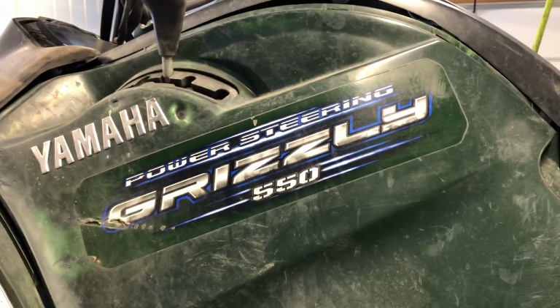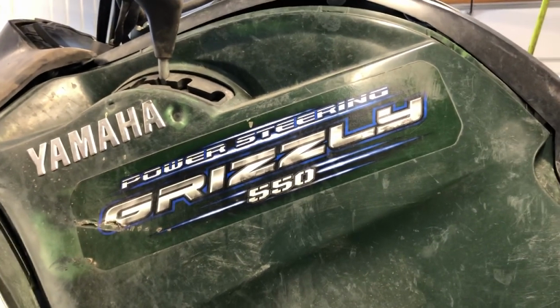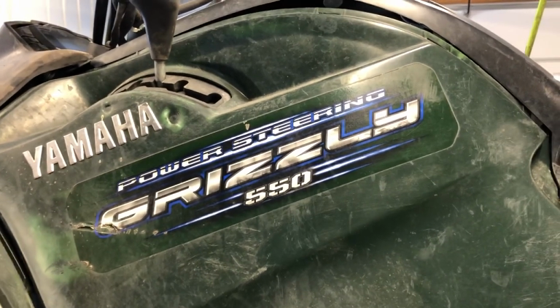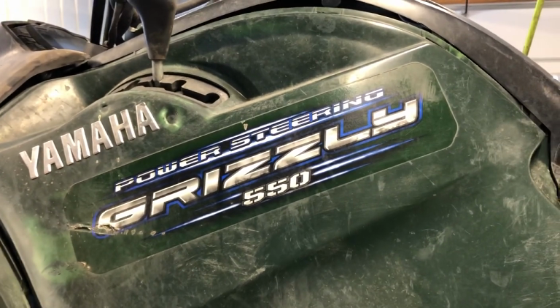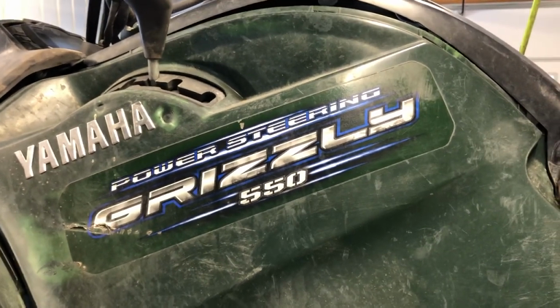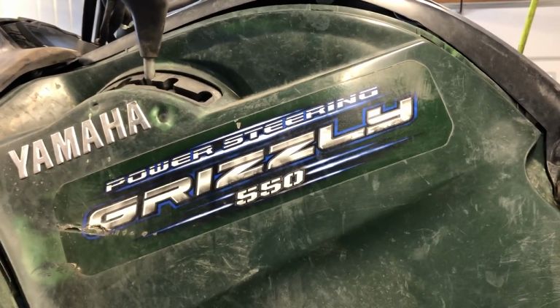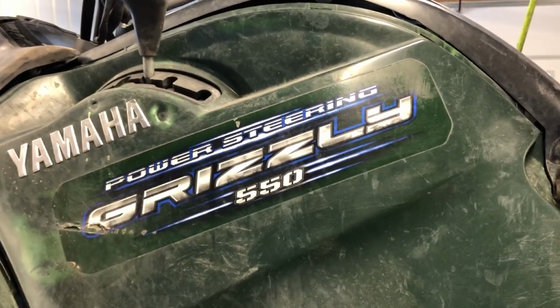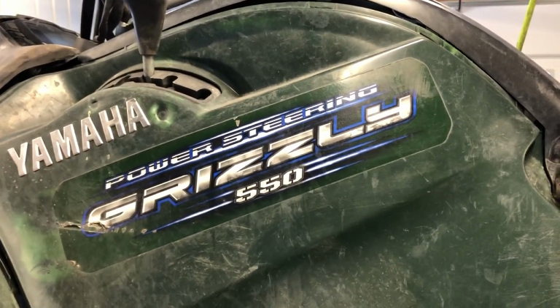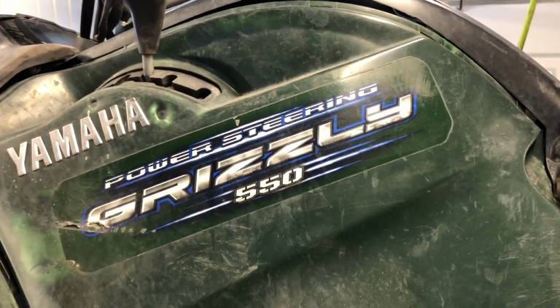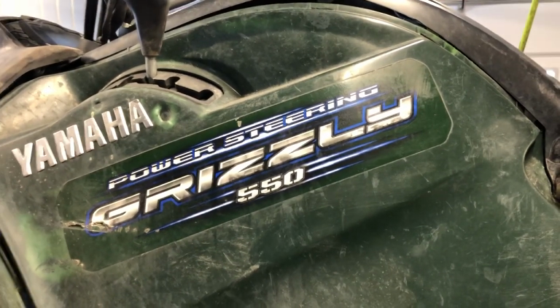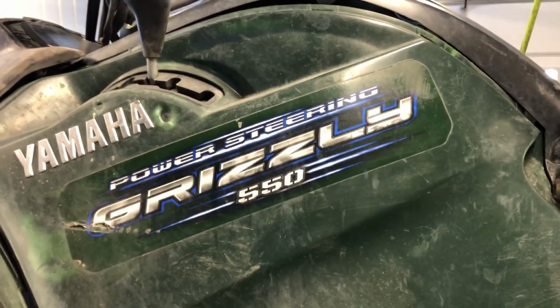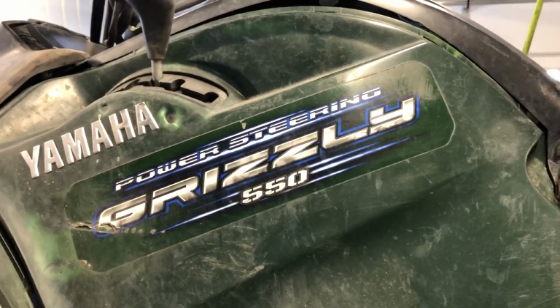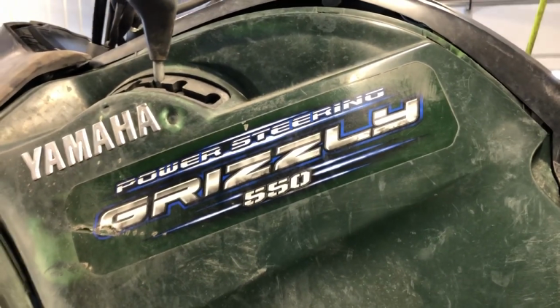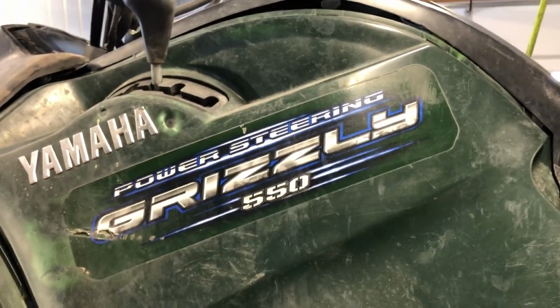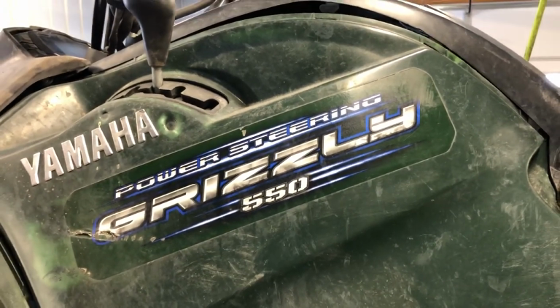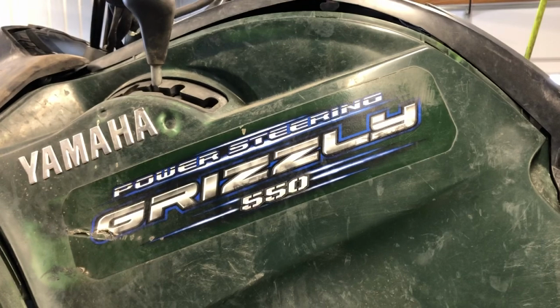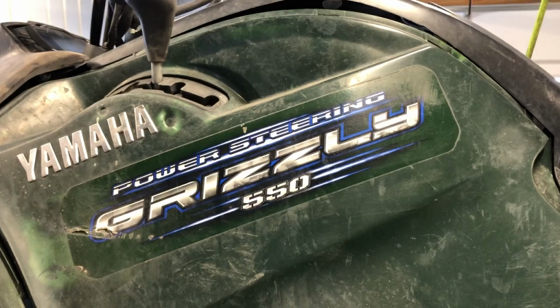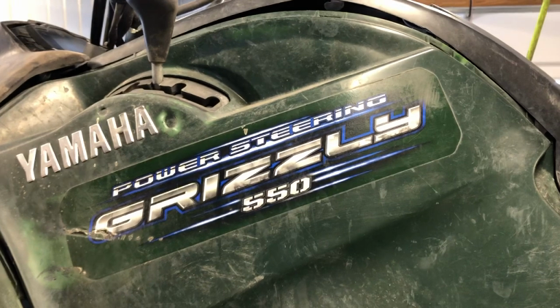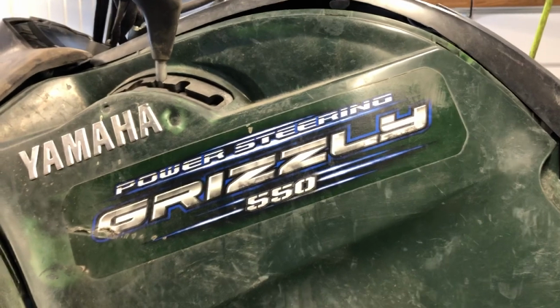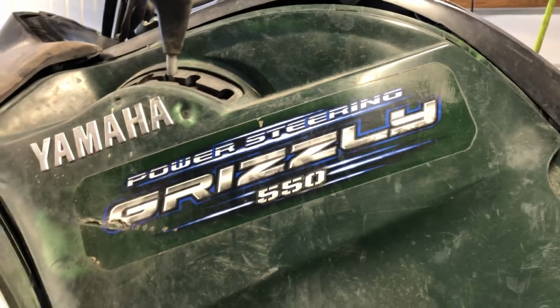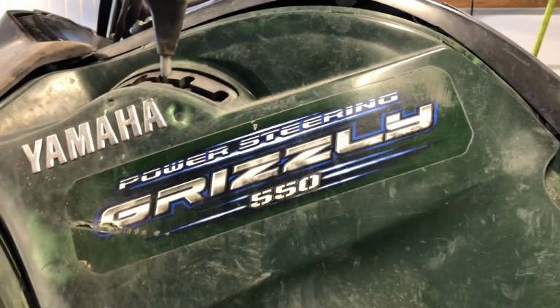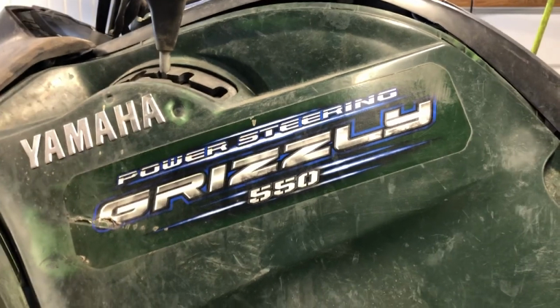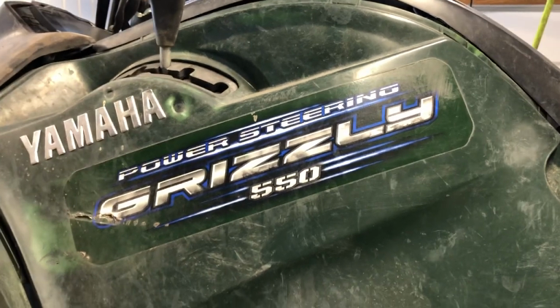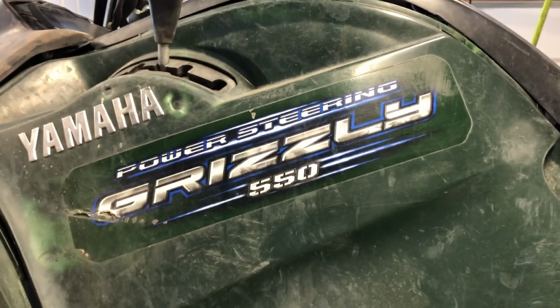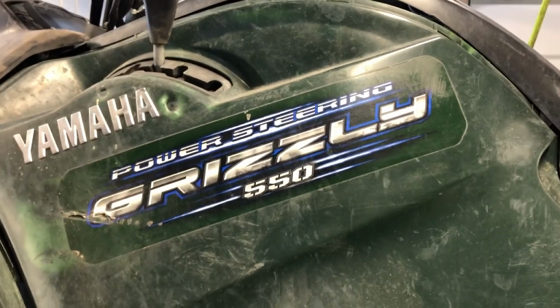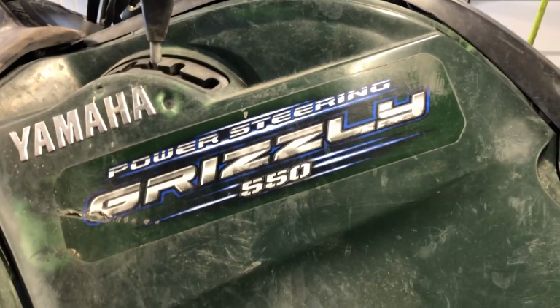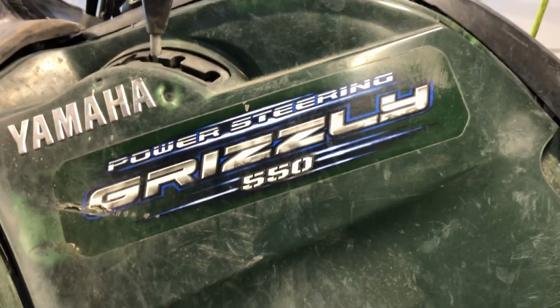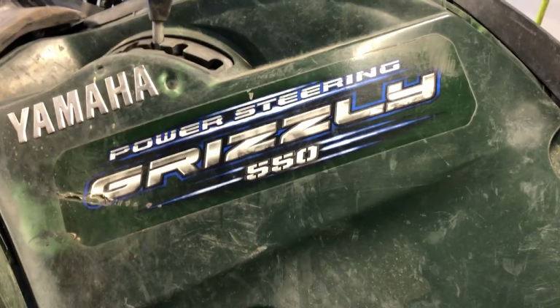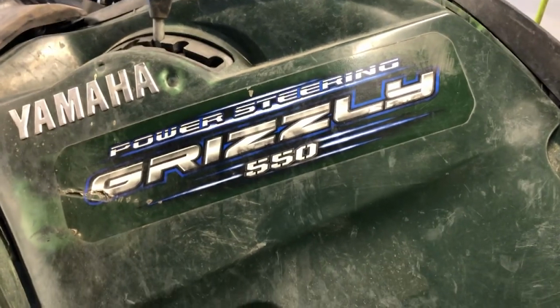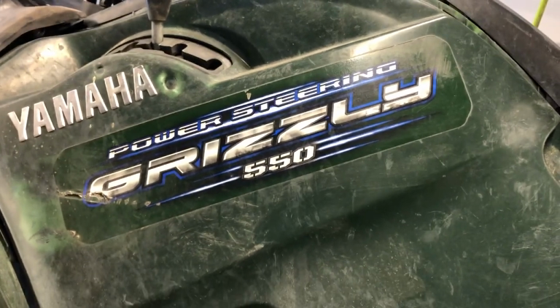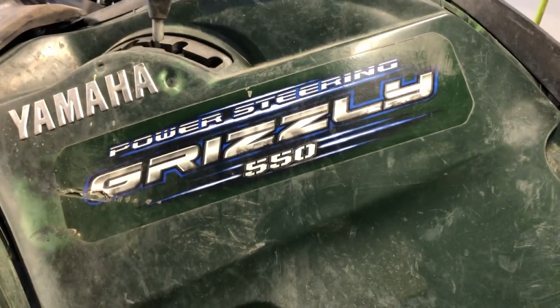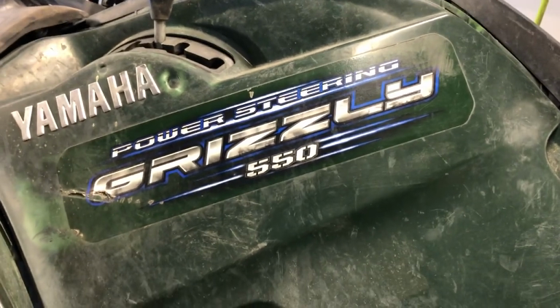I'm going to show you a couple things and I'll take some plastics off so you can see inside the machine a little bit better.